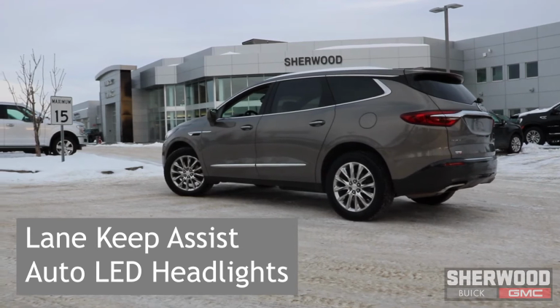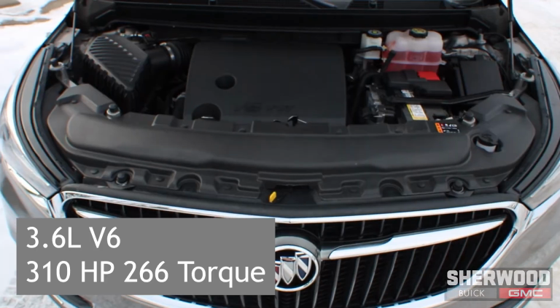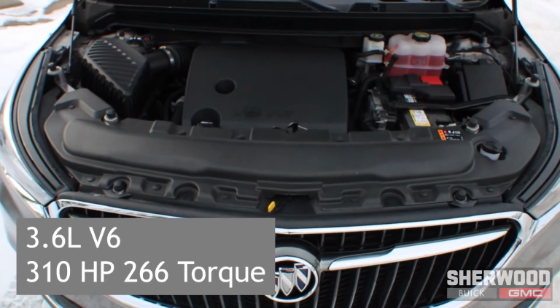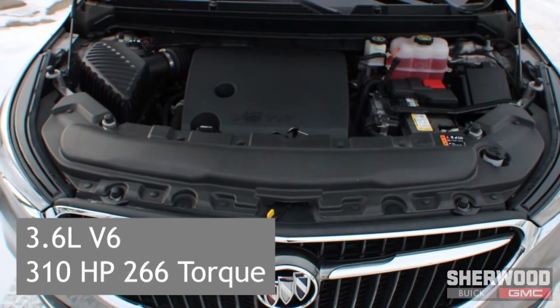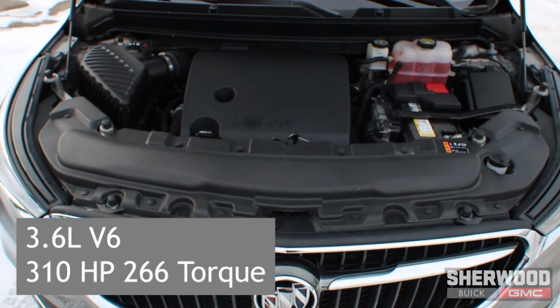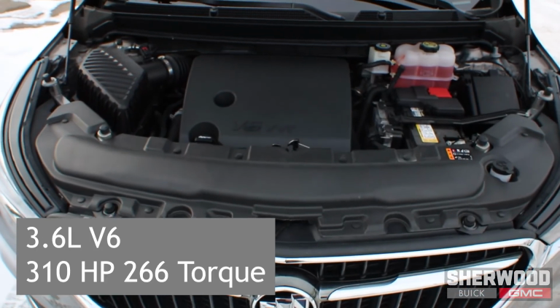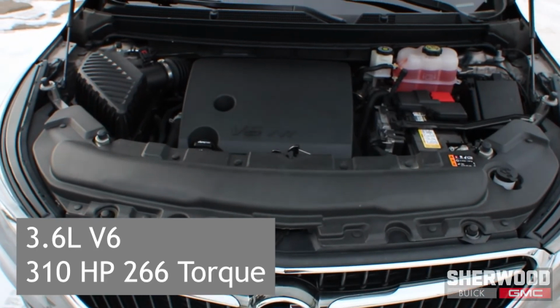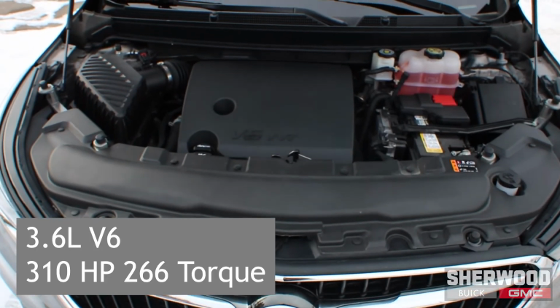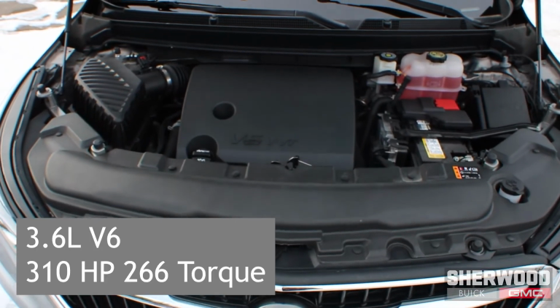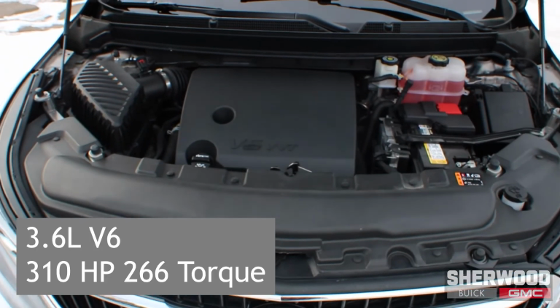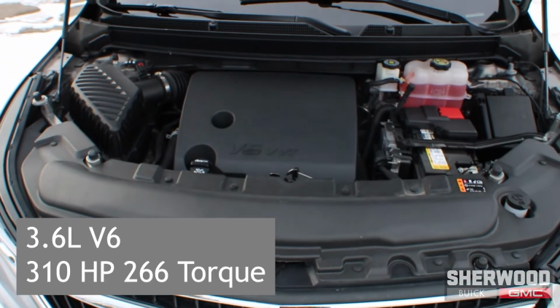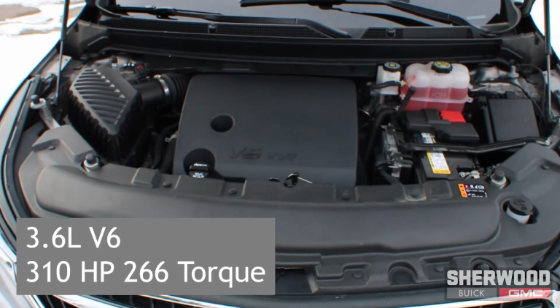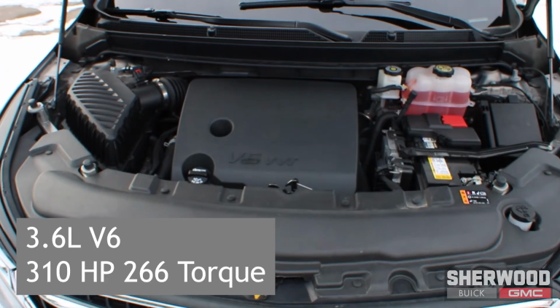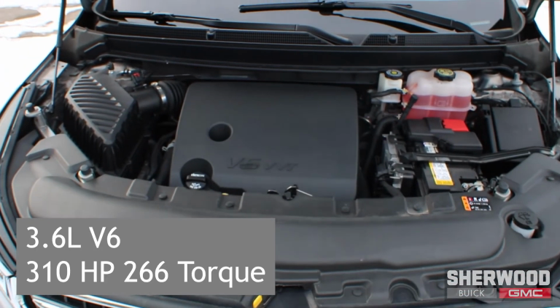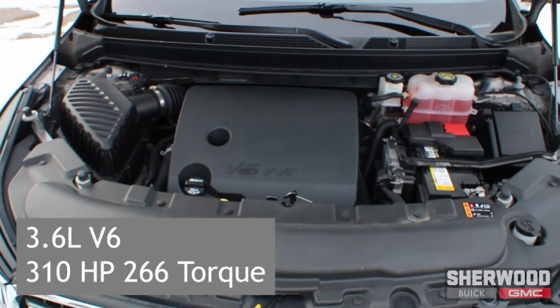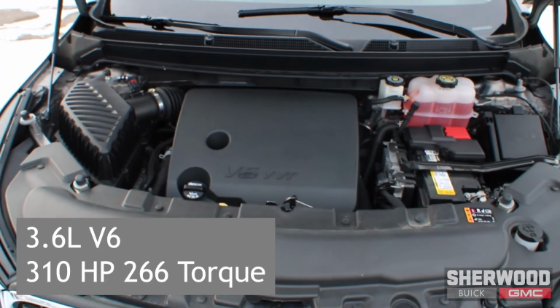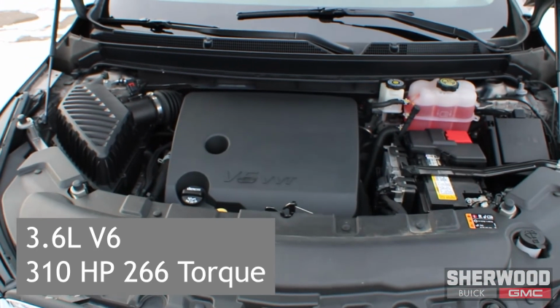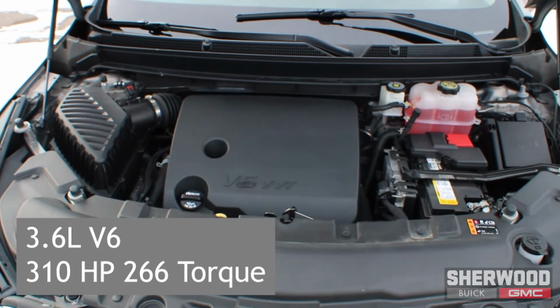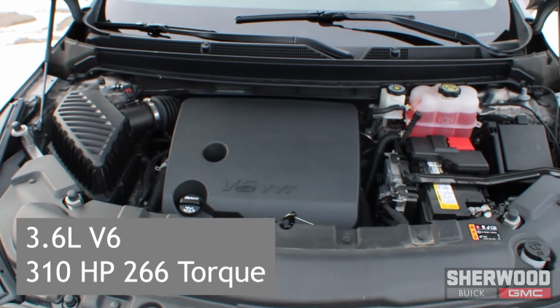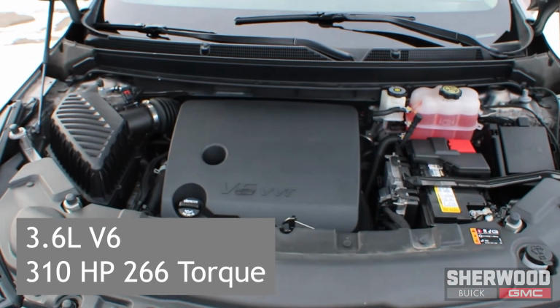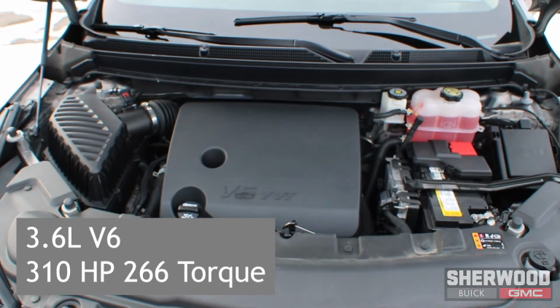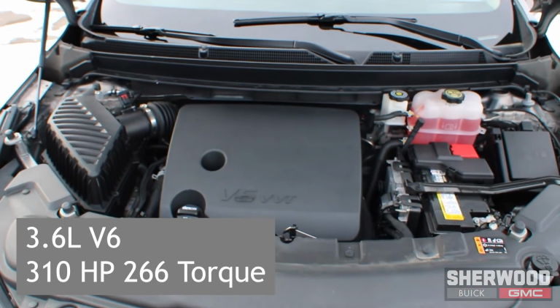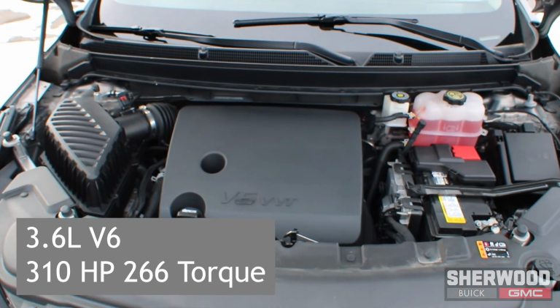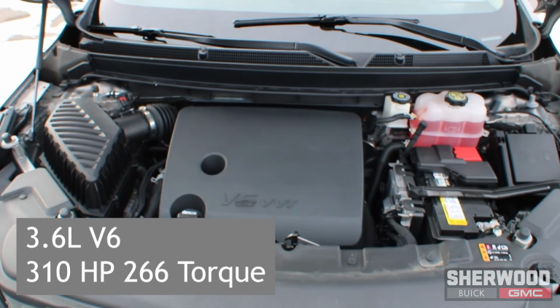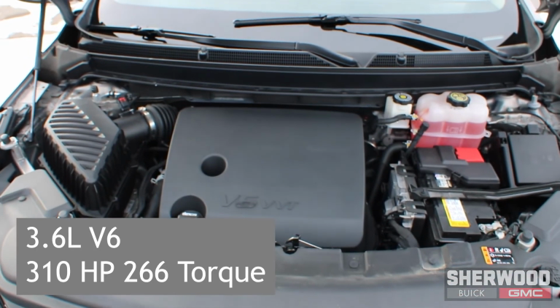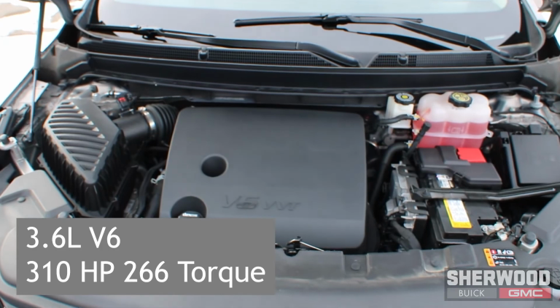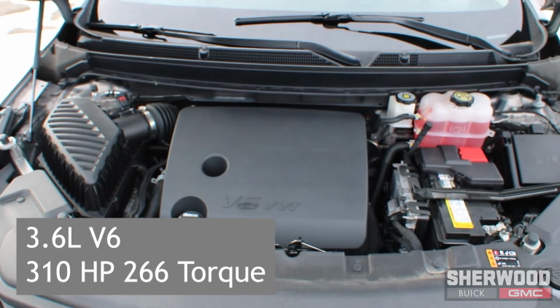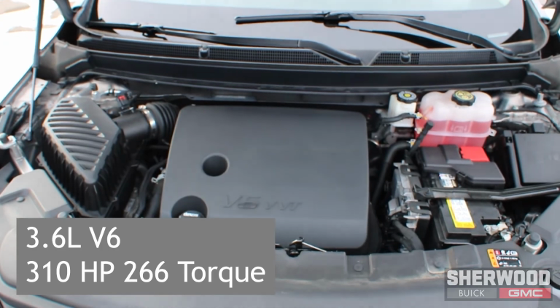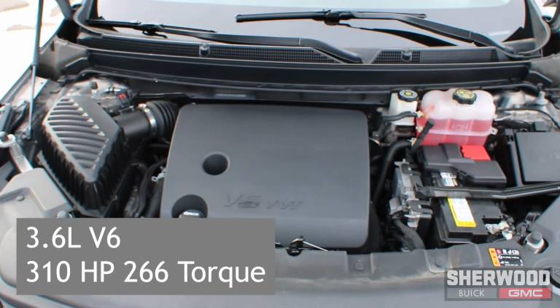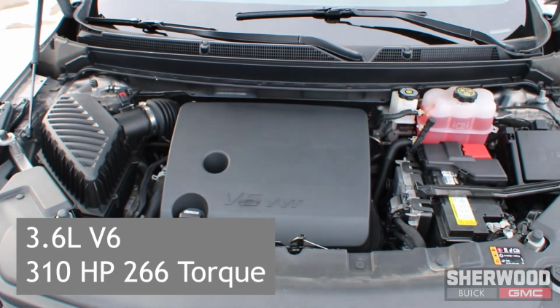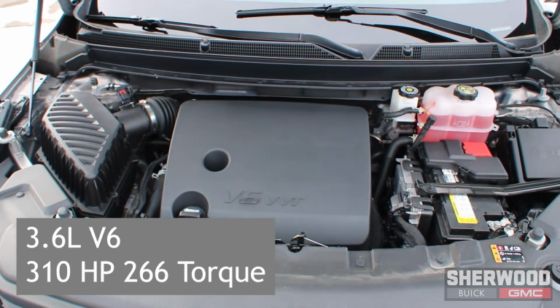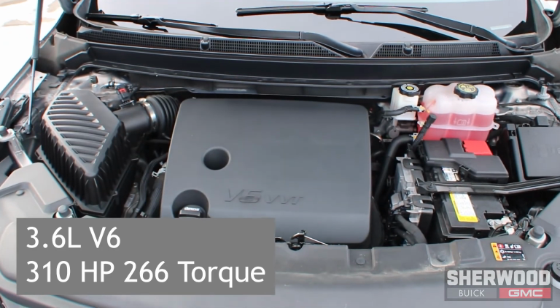Under the hood sits a 3.6 liter V6 engine that produces 310 horsepower.